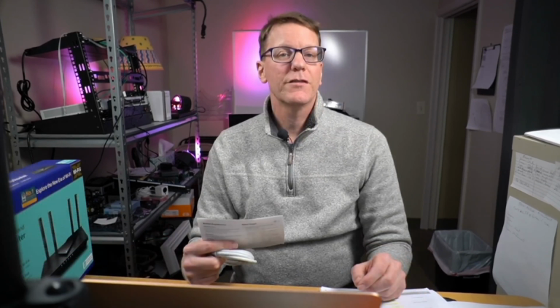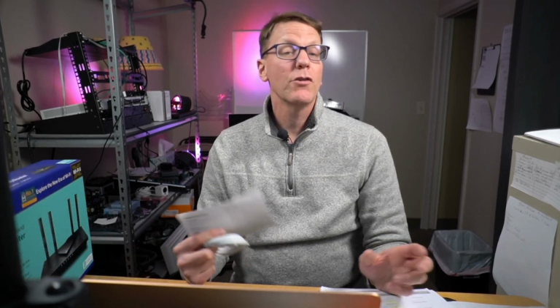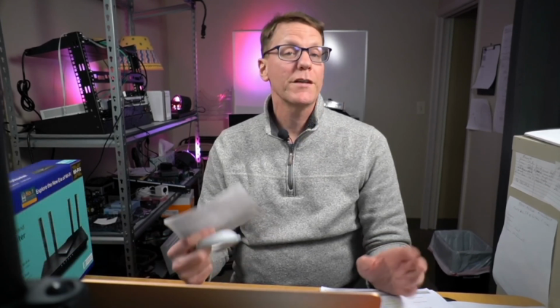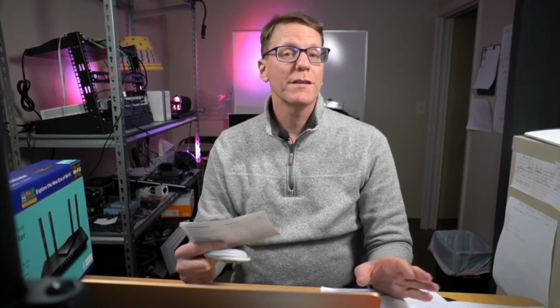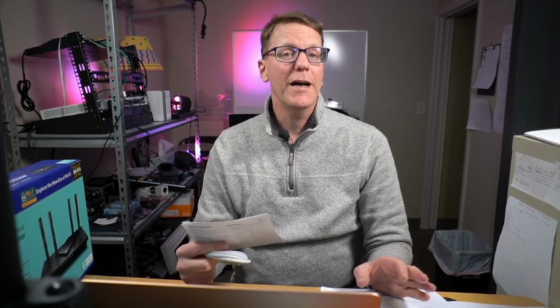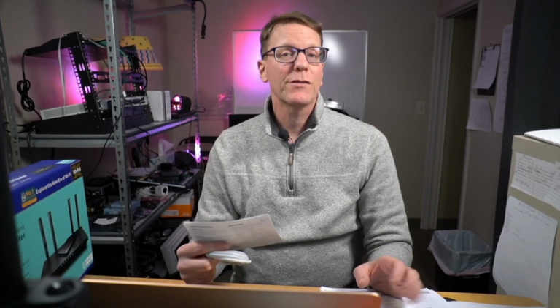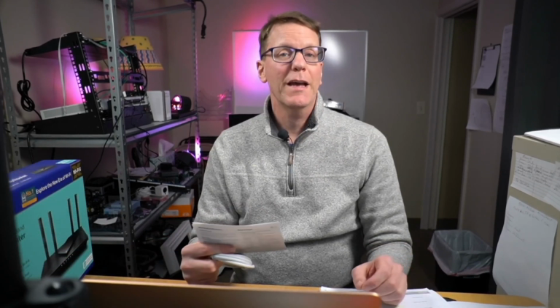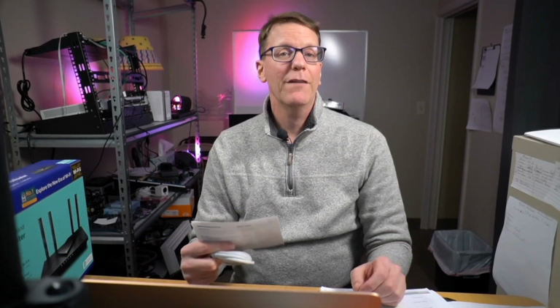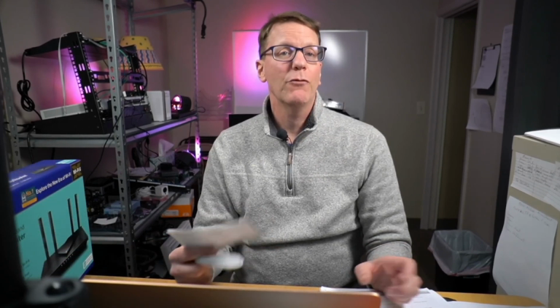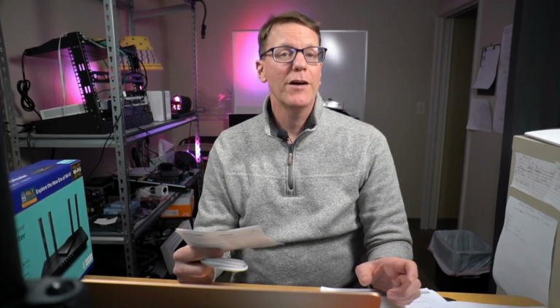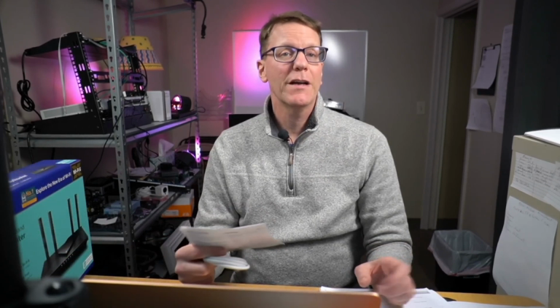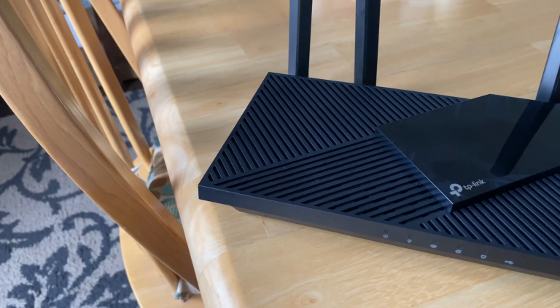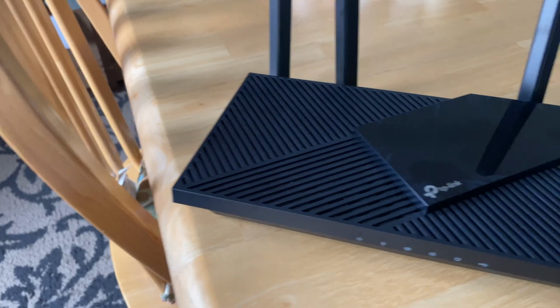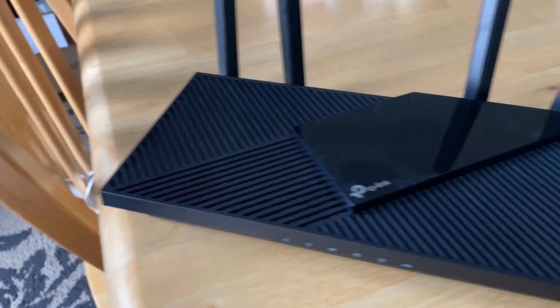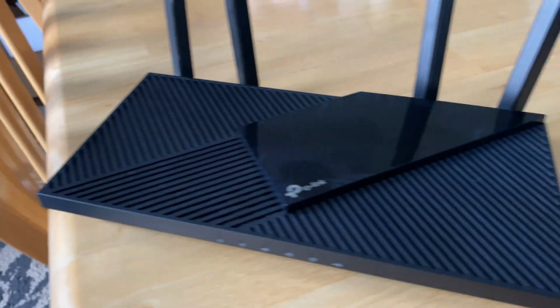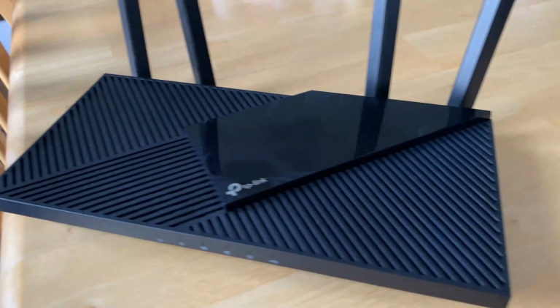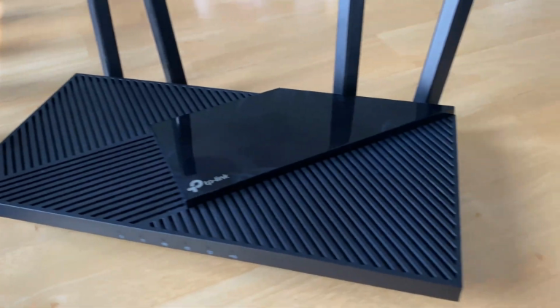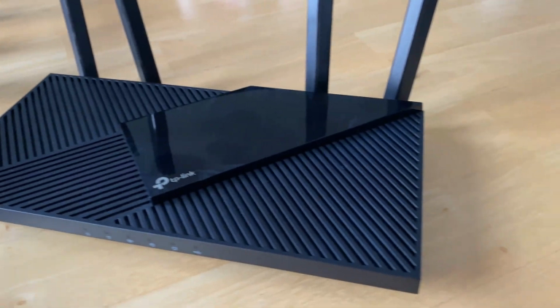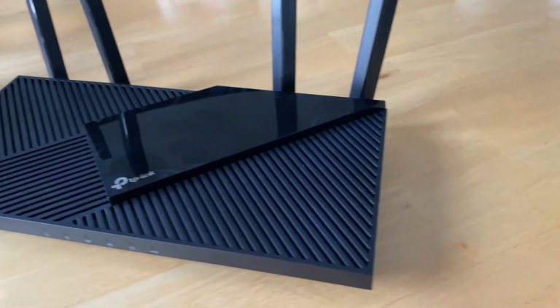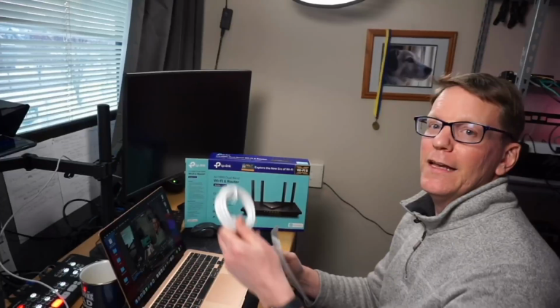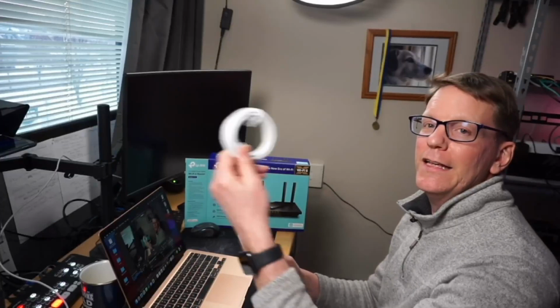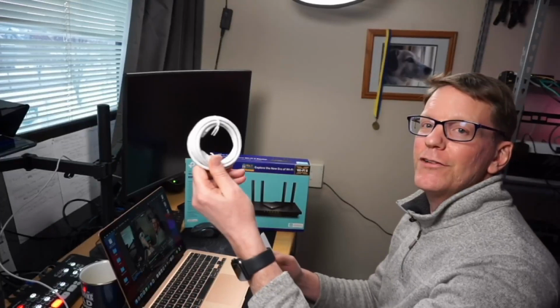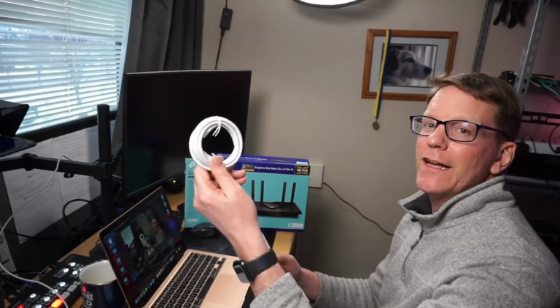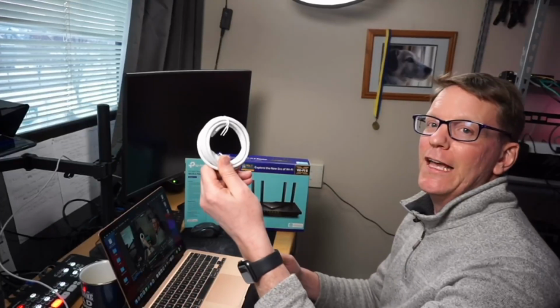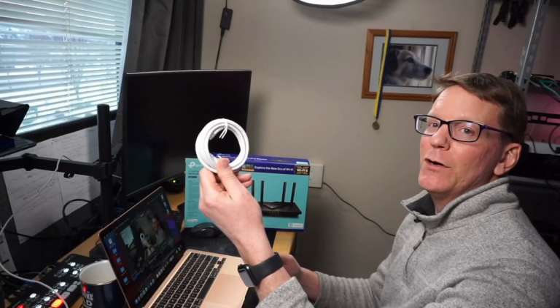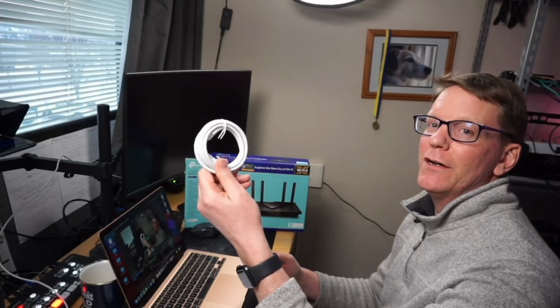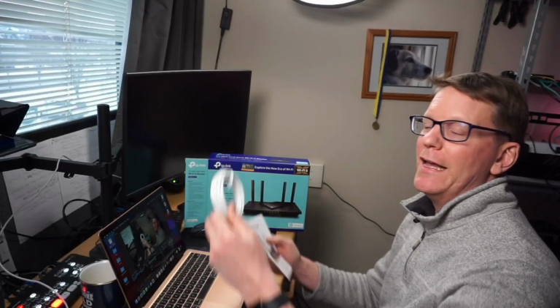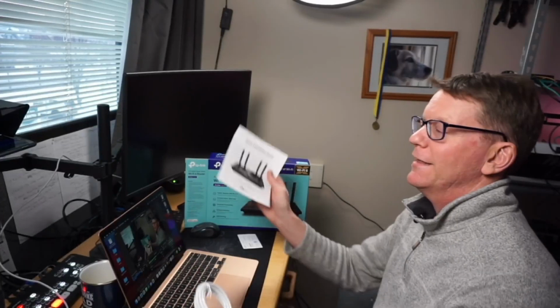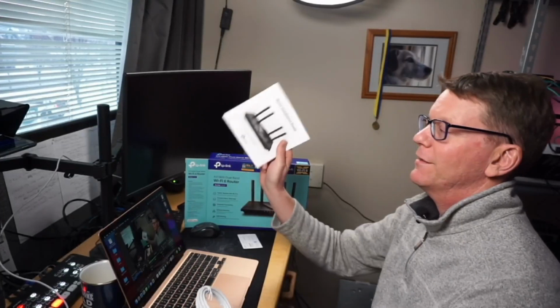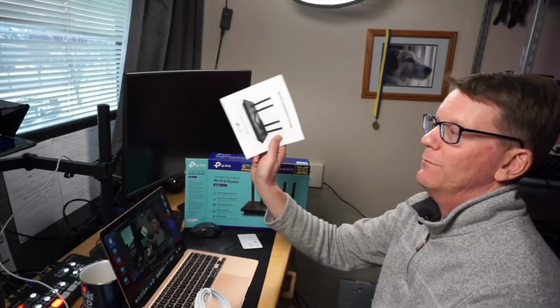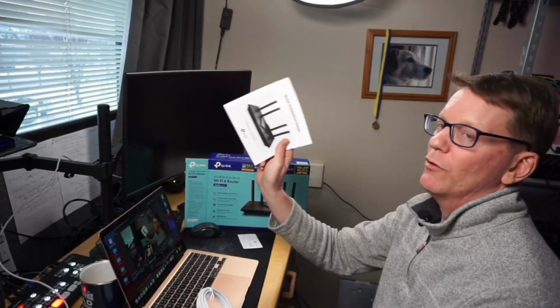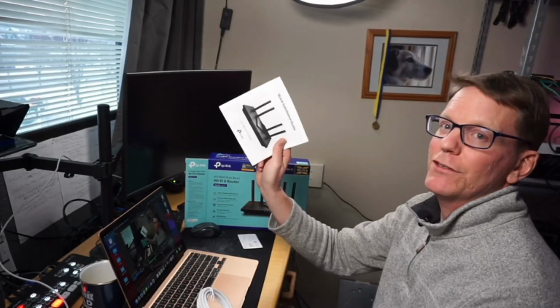This is very important now due to everything being Wi-Fi enabled and having homes full of Internet of Things devices. So what's in the box? We have the router and a power adapter, an Ethernet cable, and some directions.